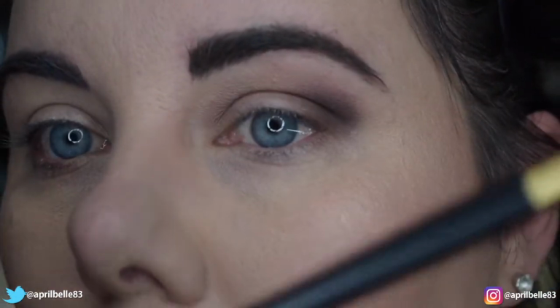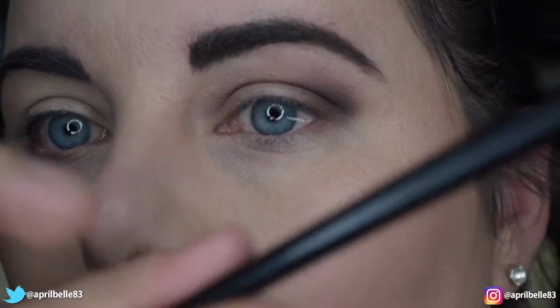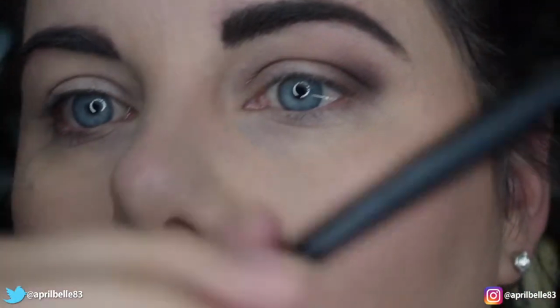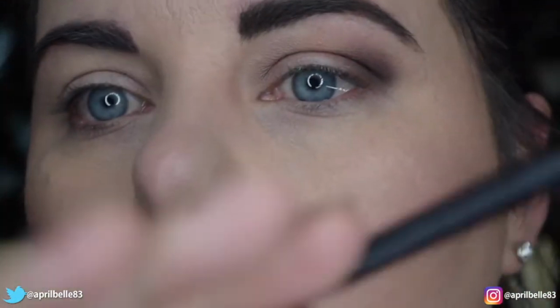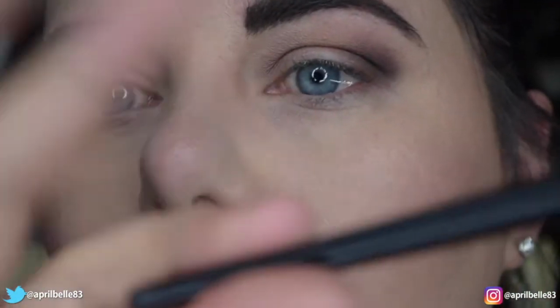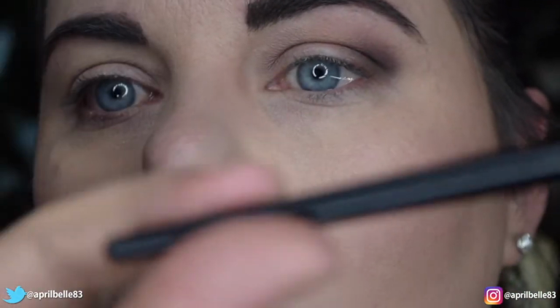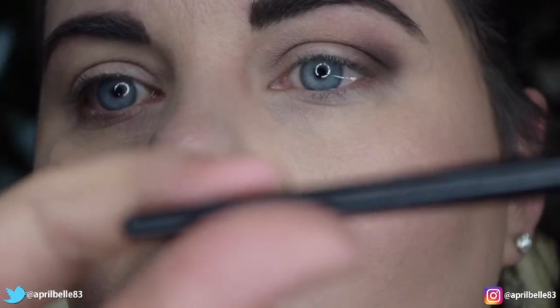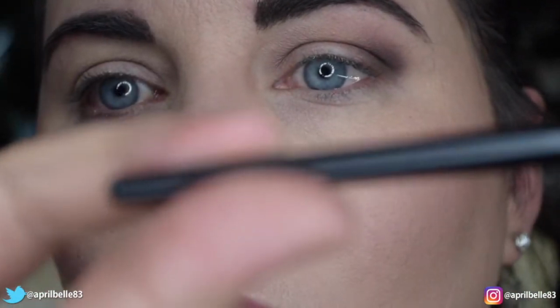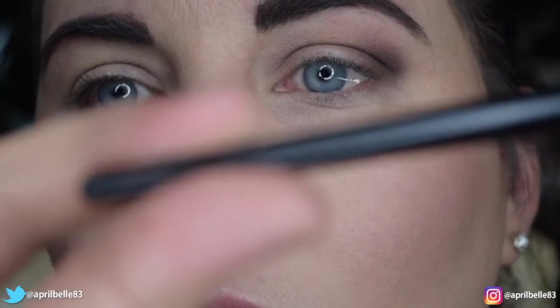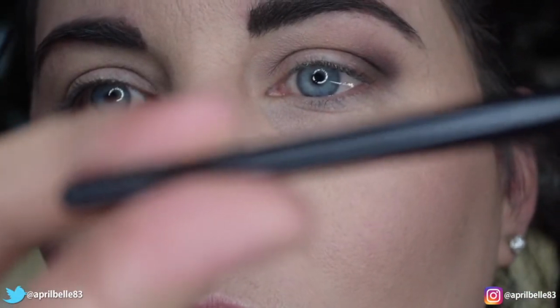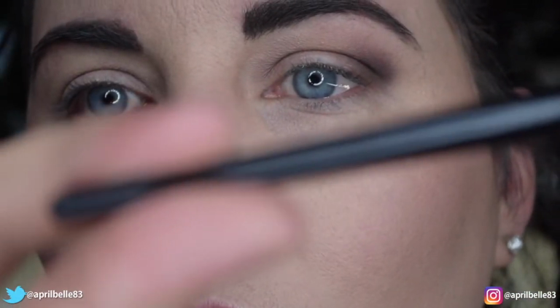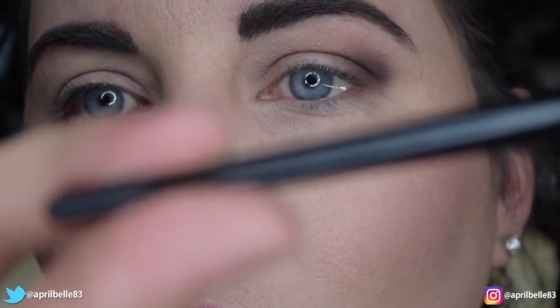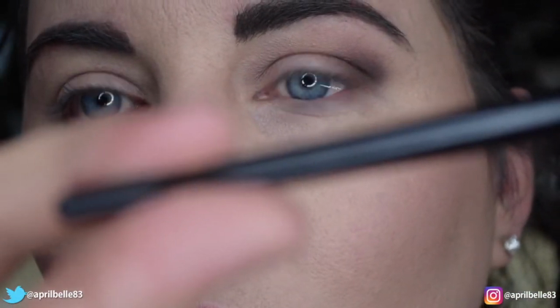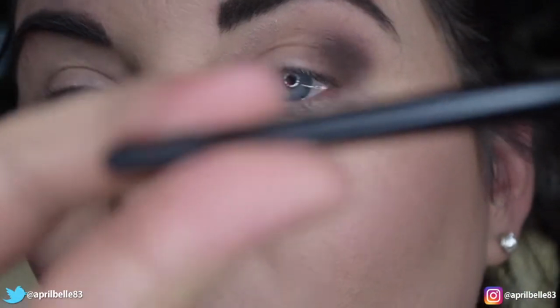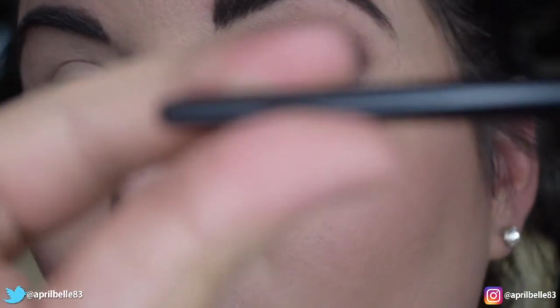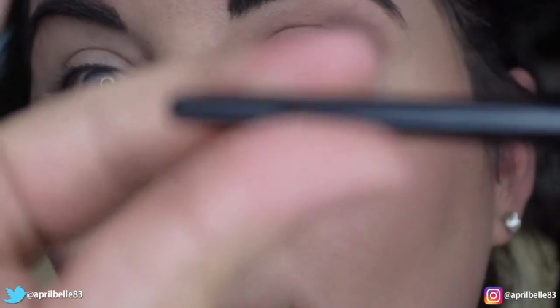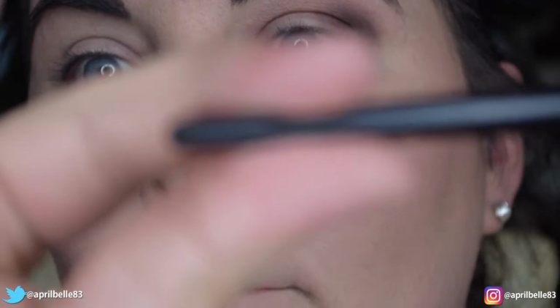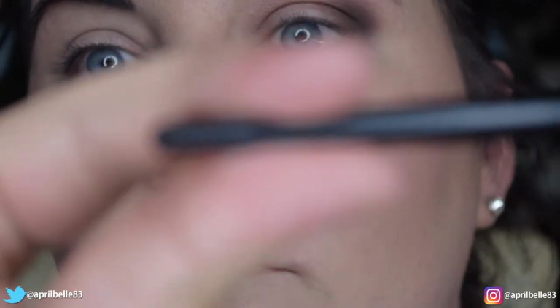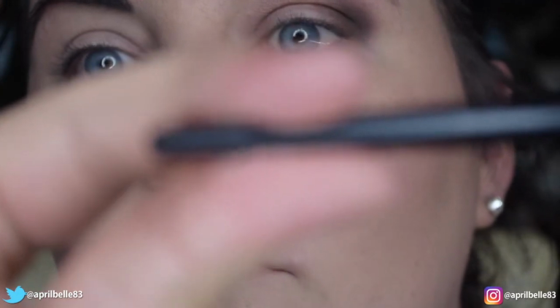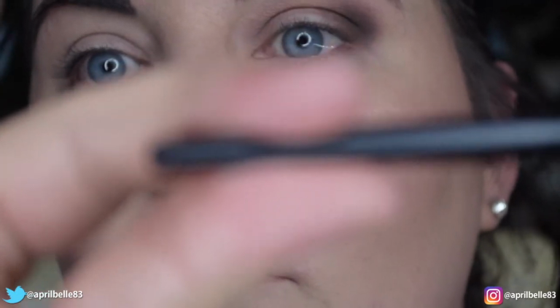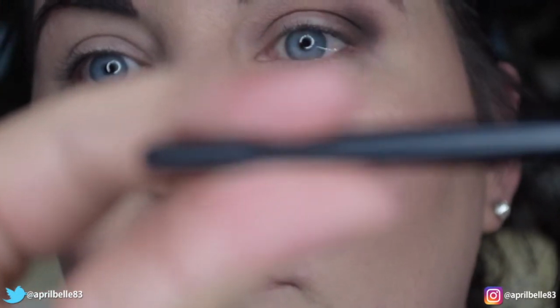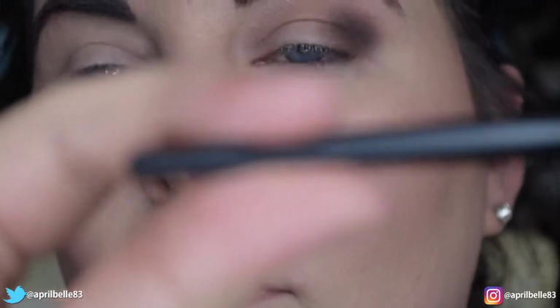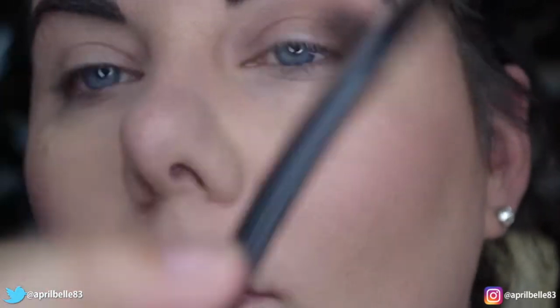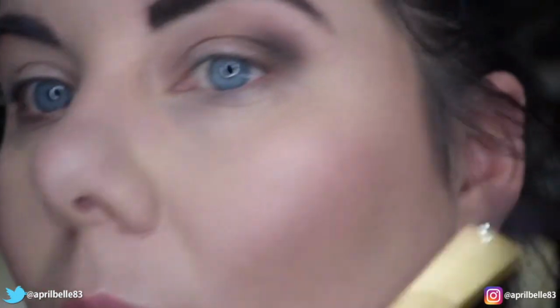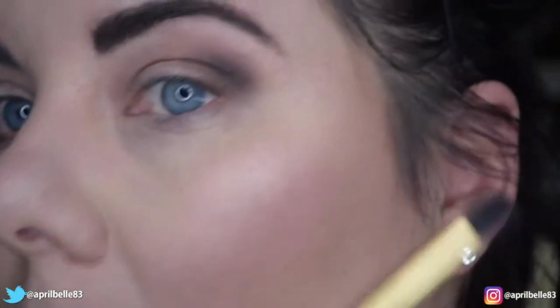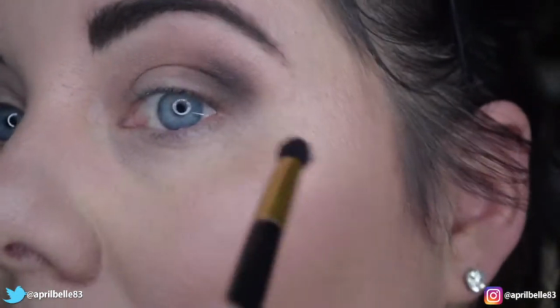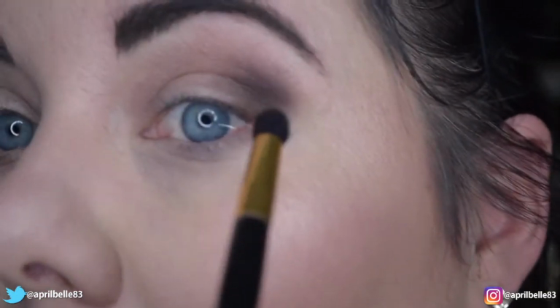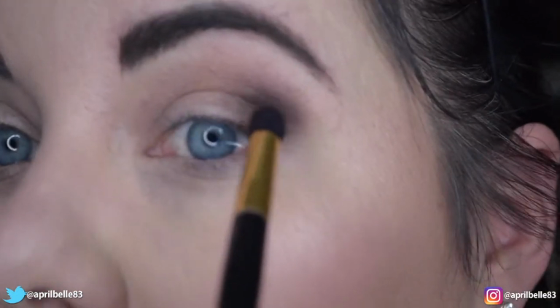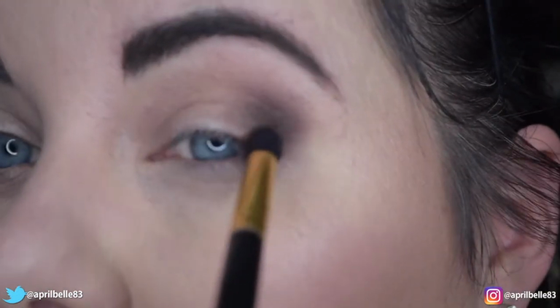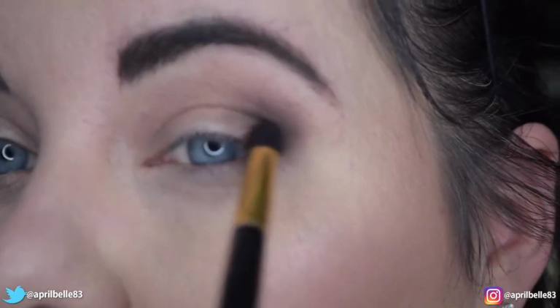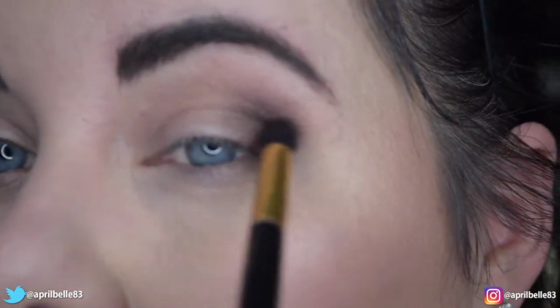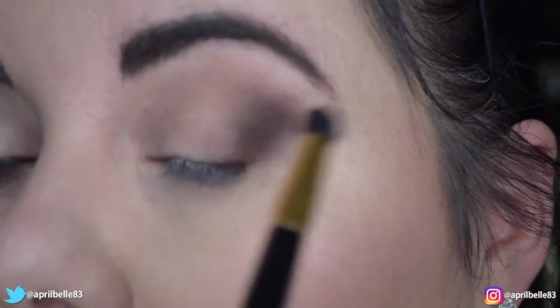I'm going to hang on to the brush at the very end of the handle — this will give me a lighter hand and it will help me blend out the edges.